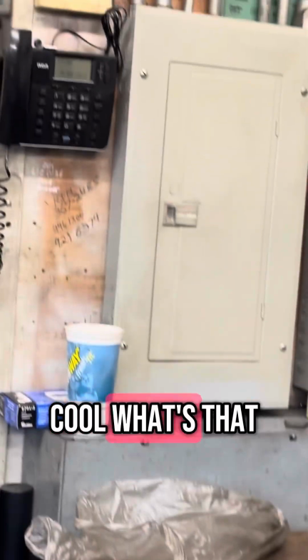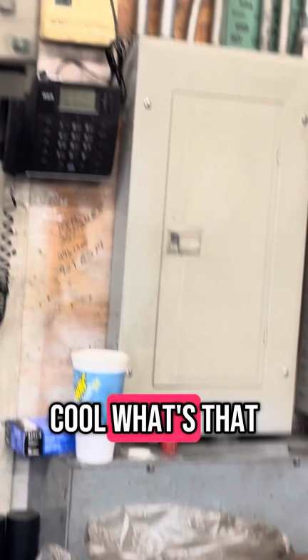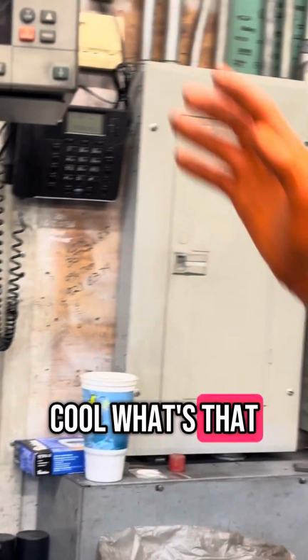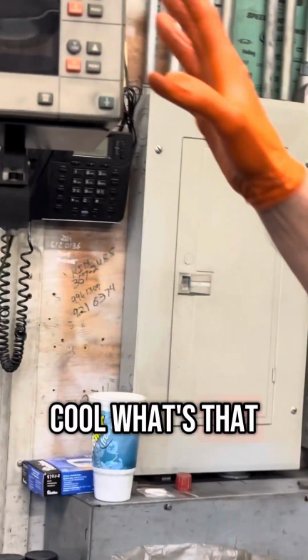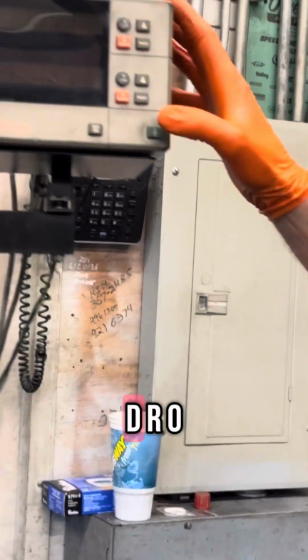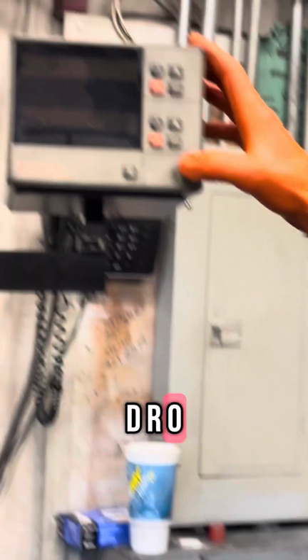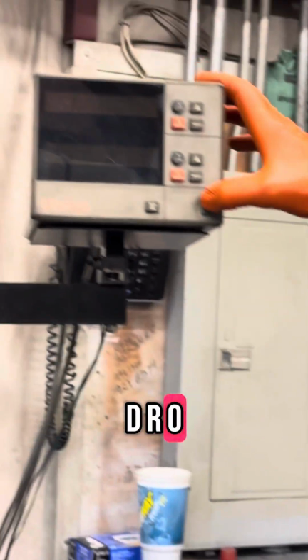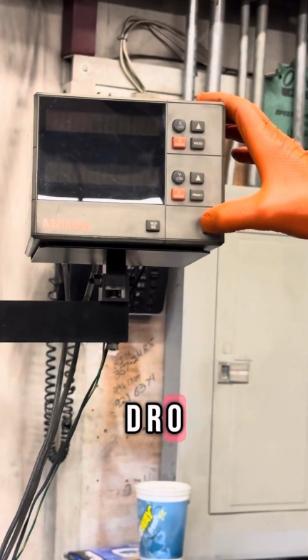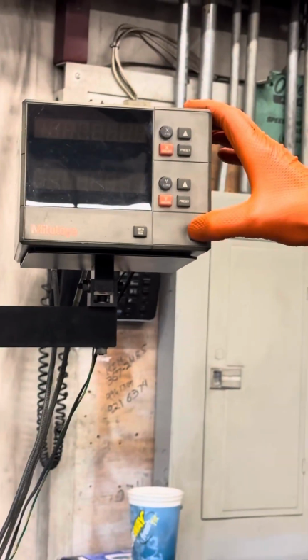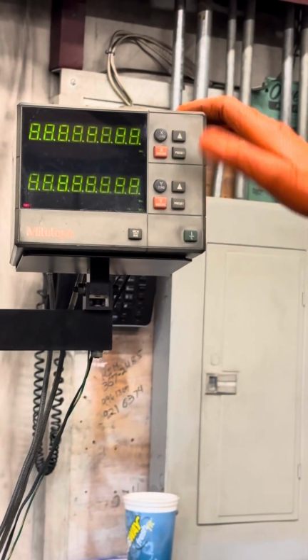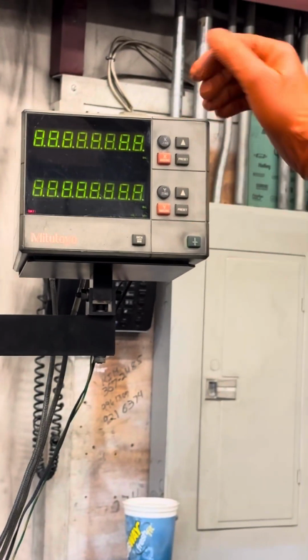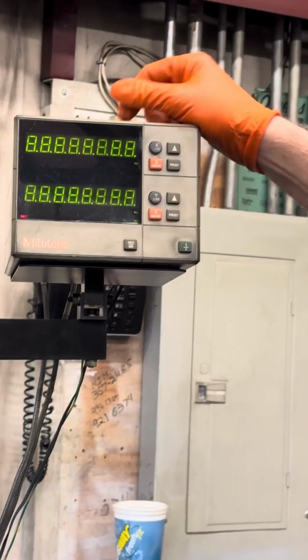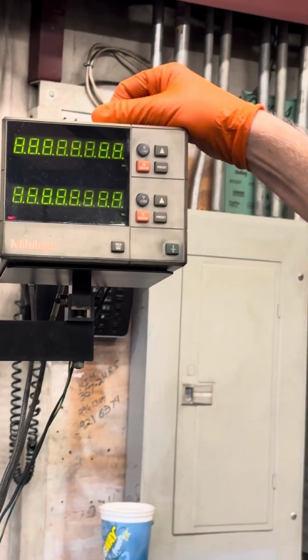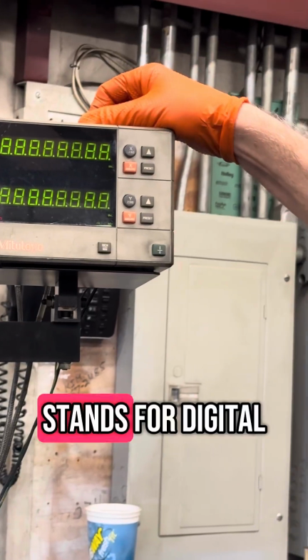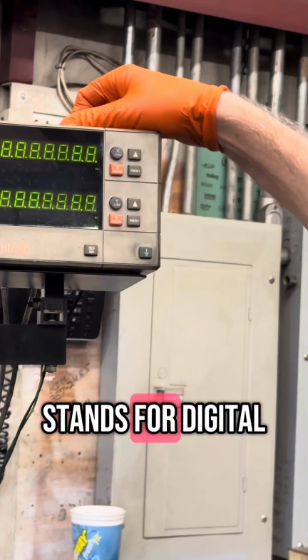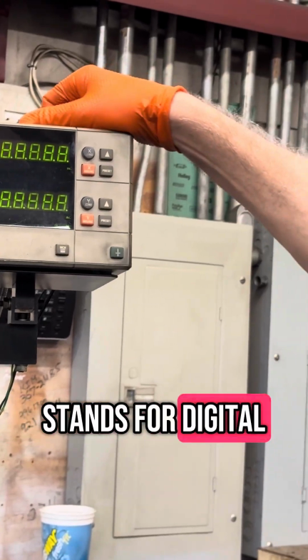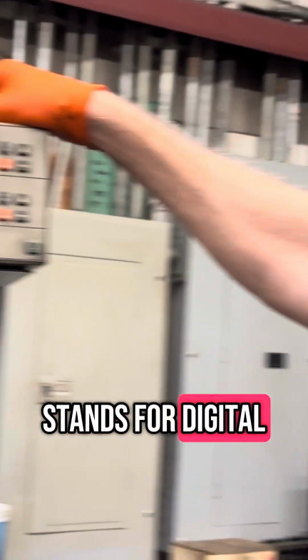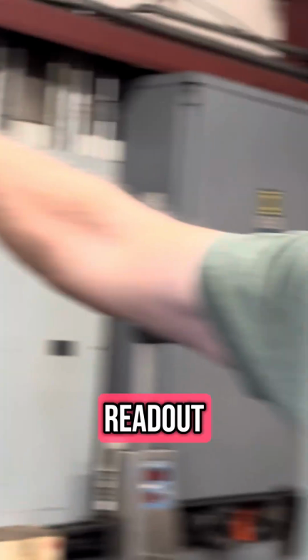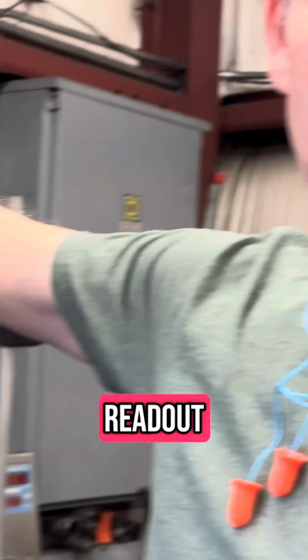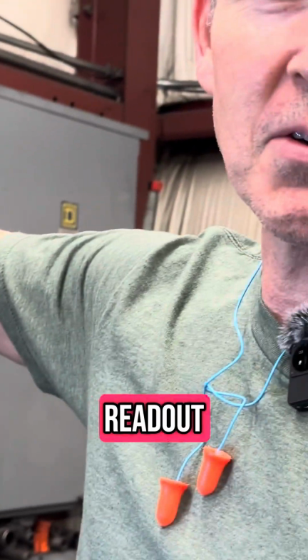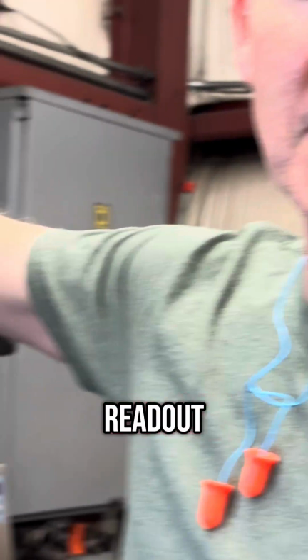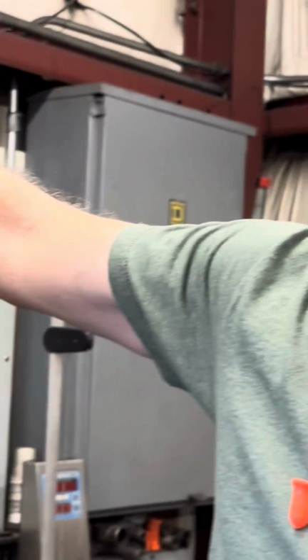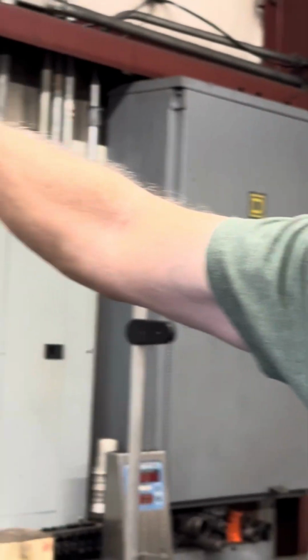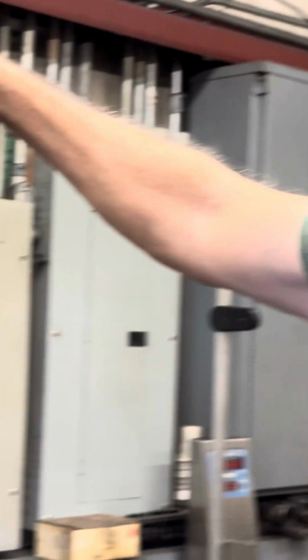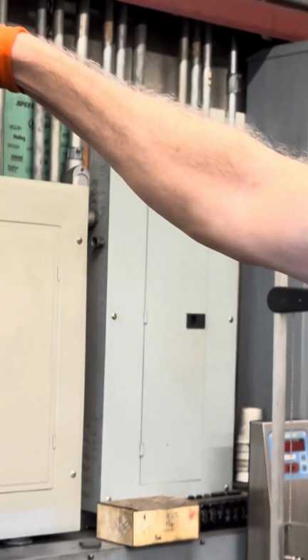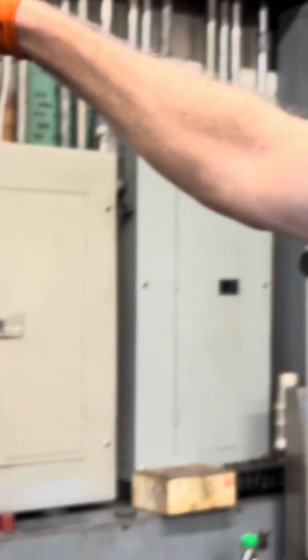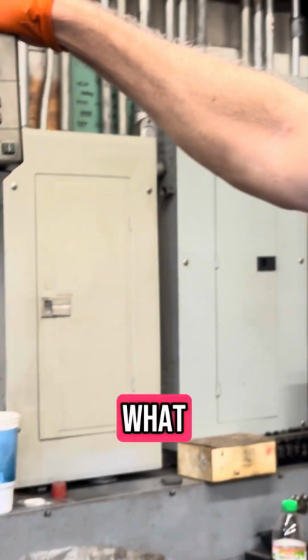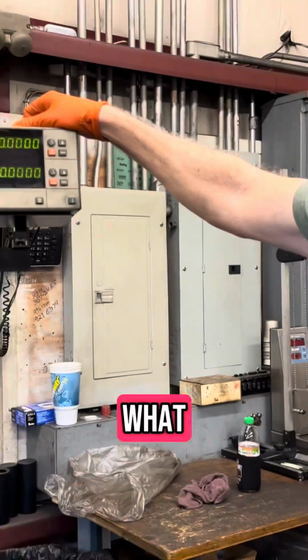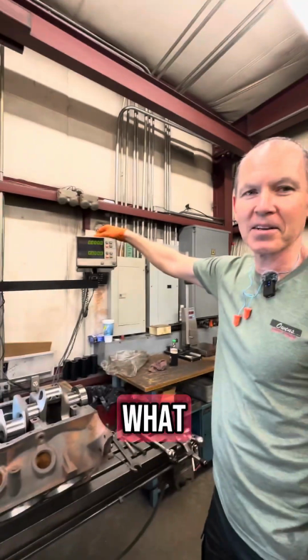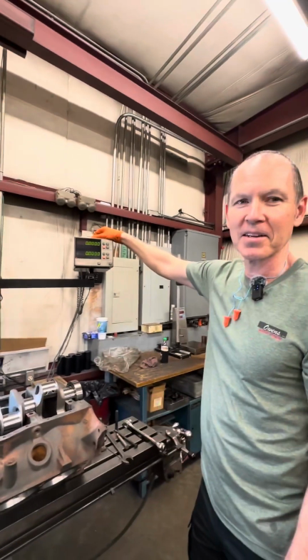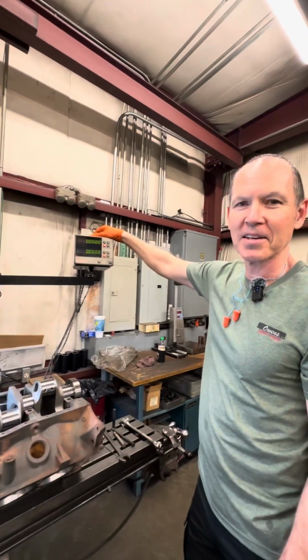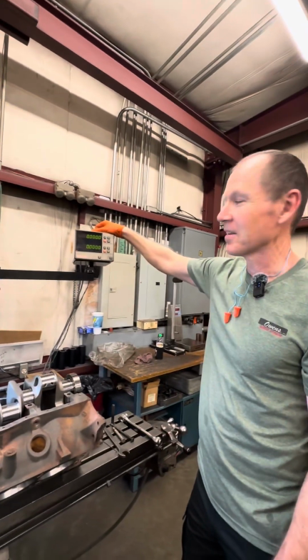What's that? D-R-O. It stands for digital readout. Stop using that.